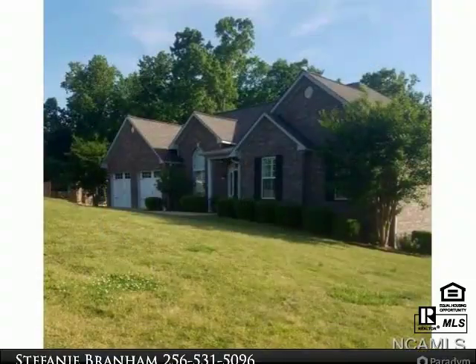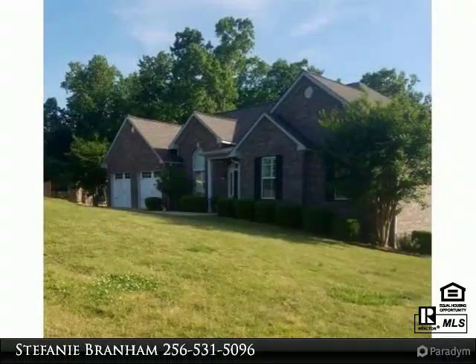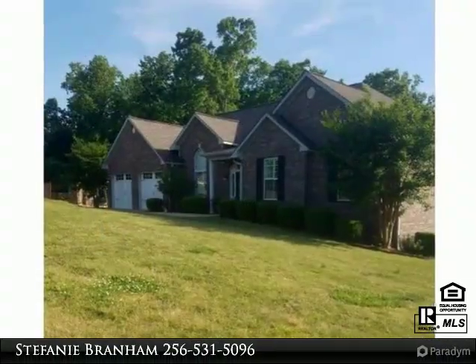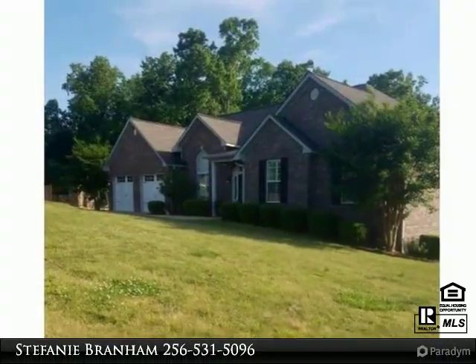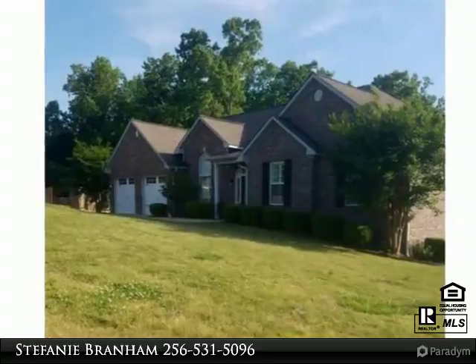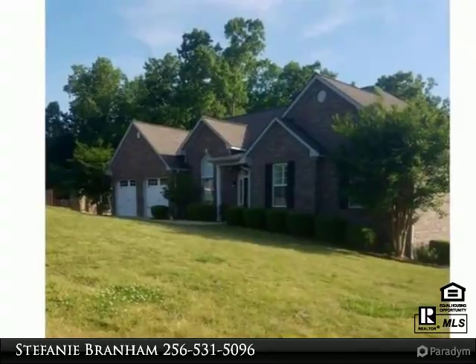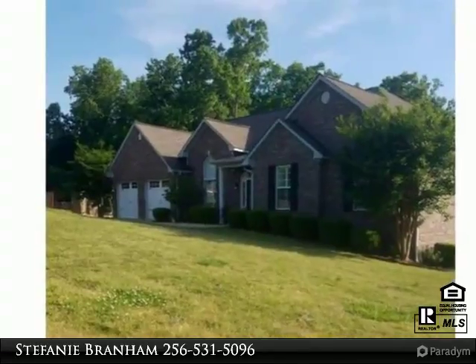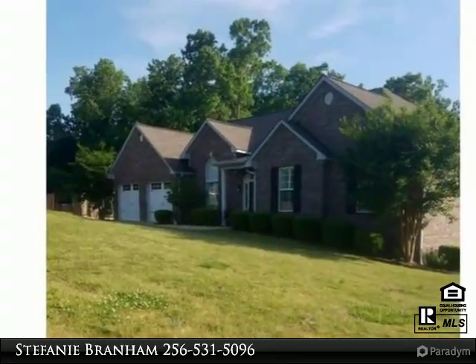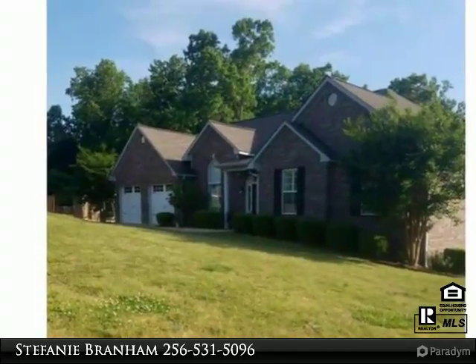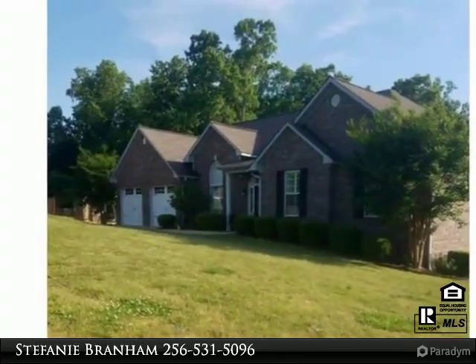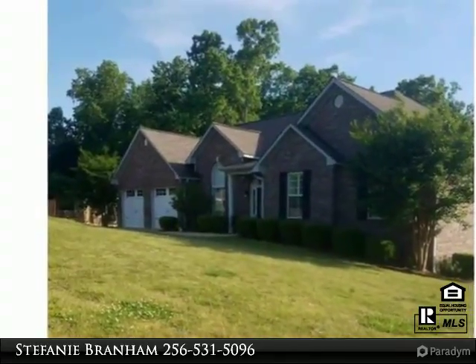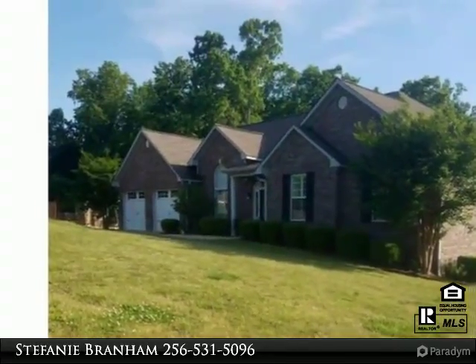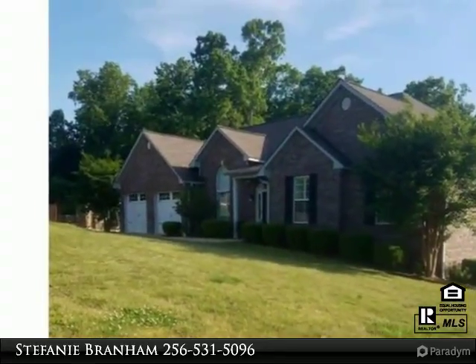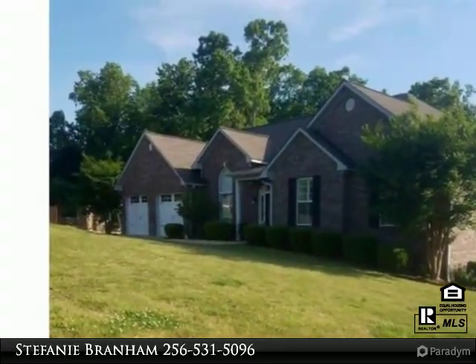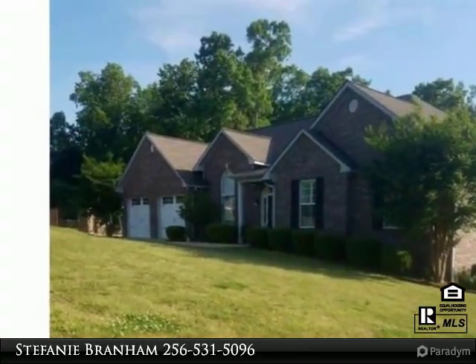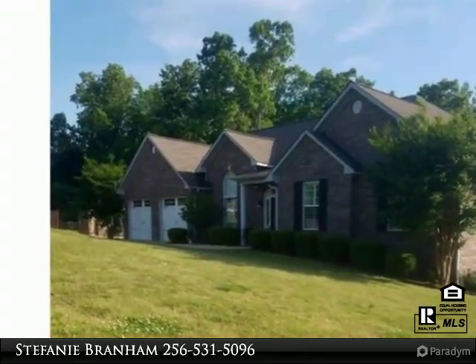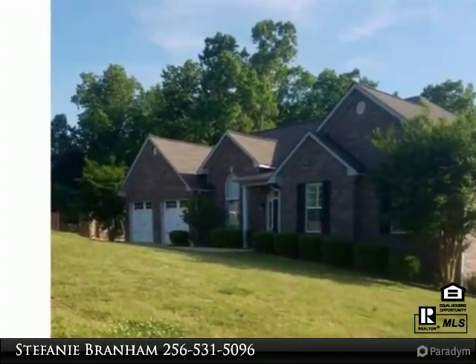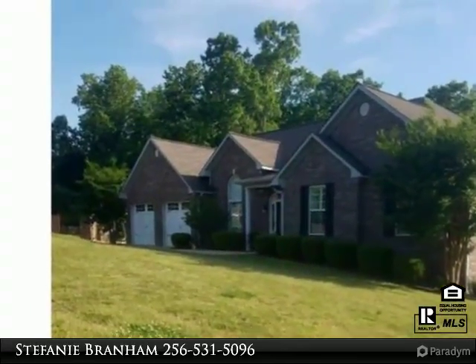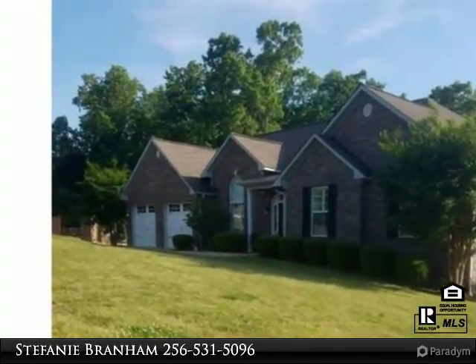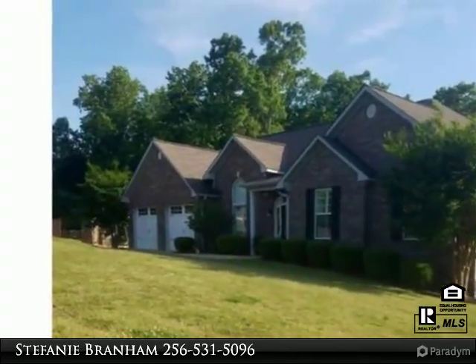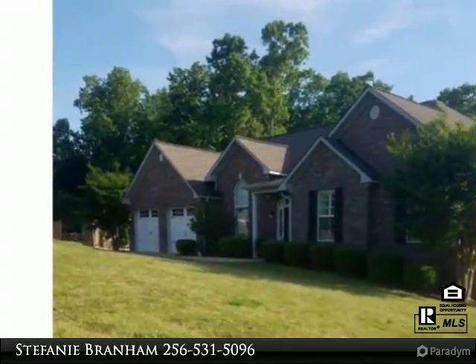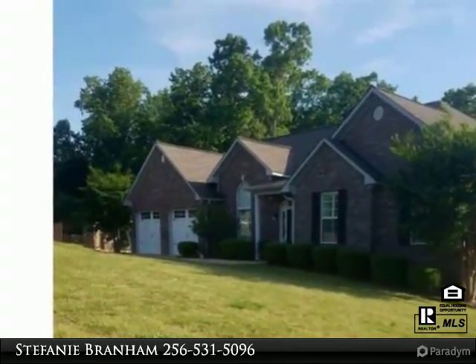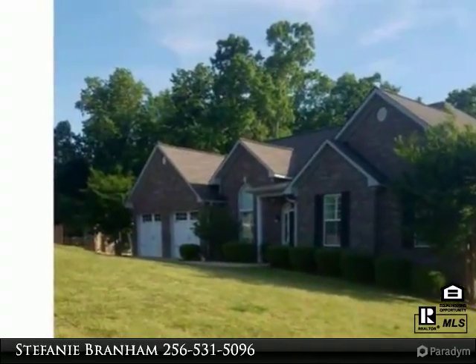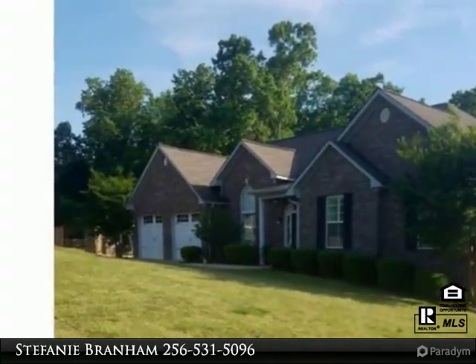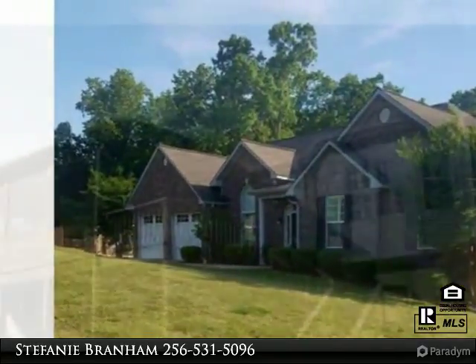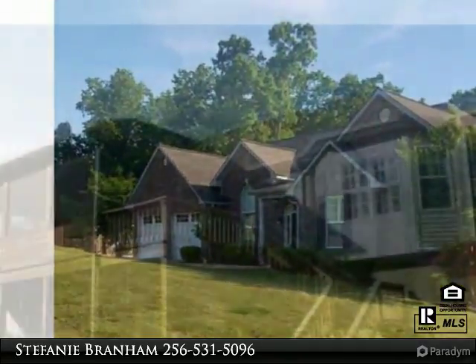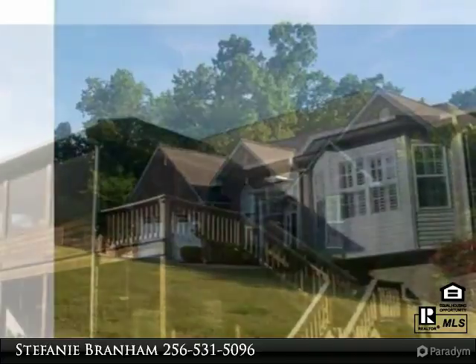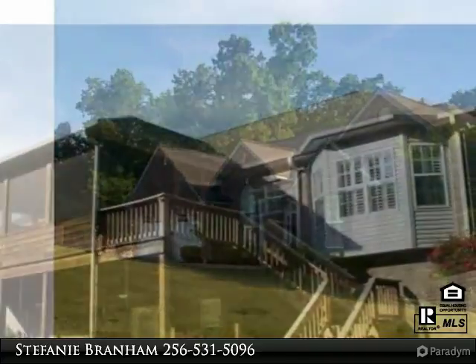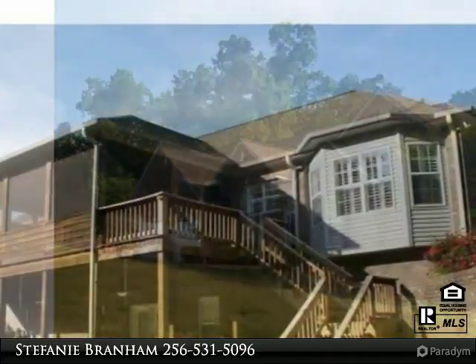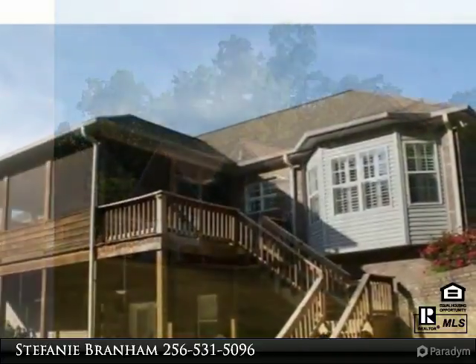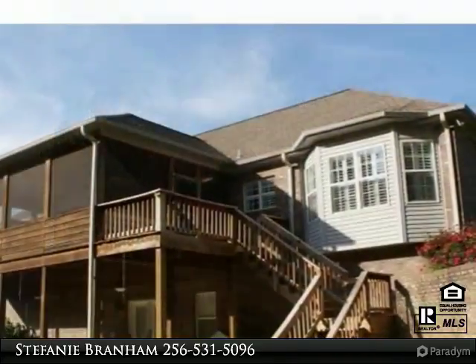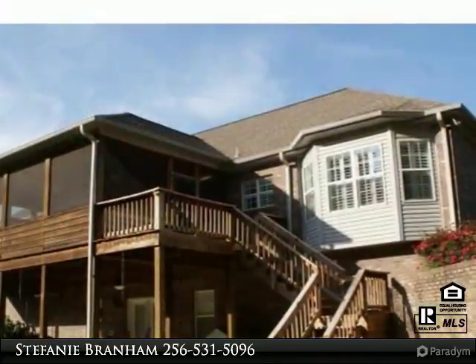Contact Stephanie Brenham at 256-531-5096 for more information on this property.